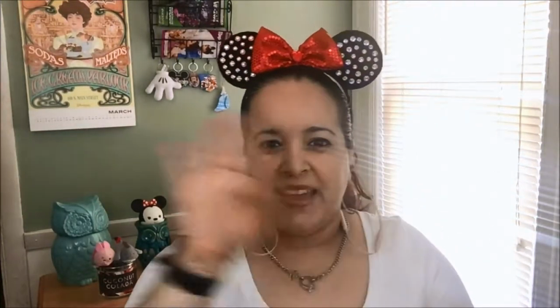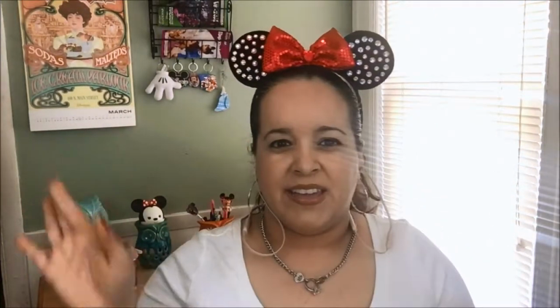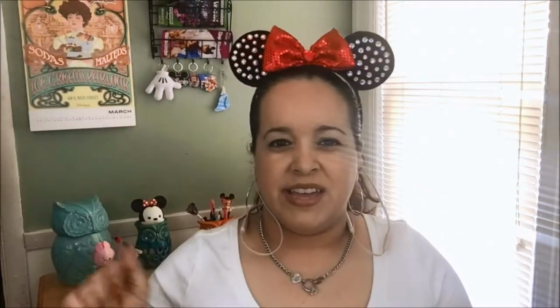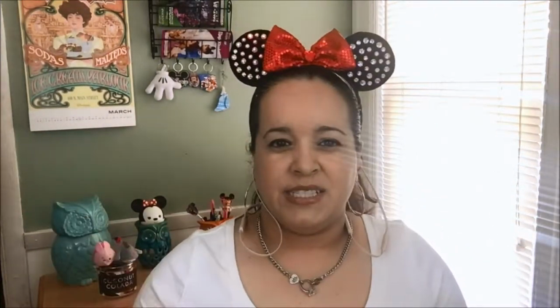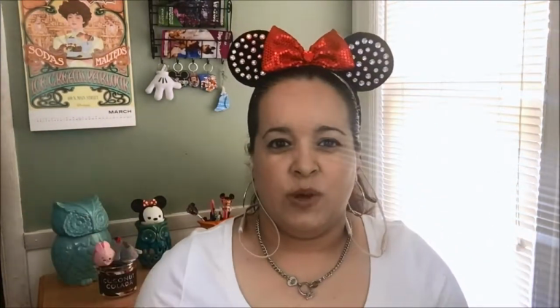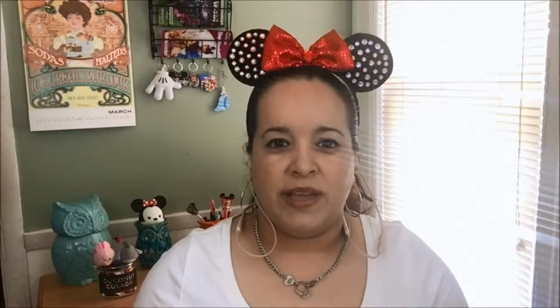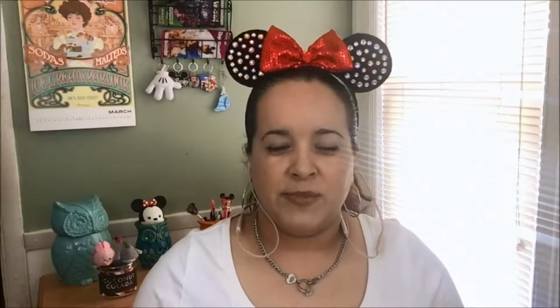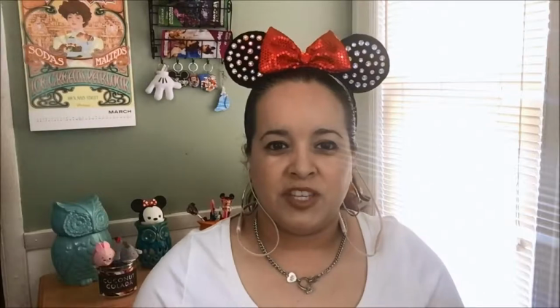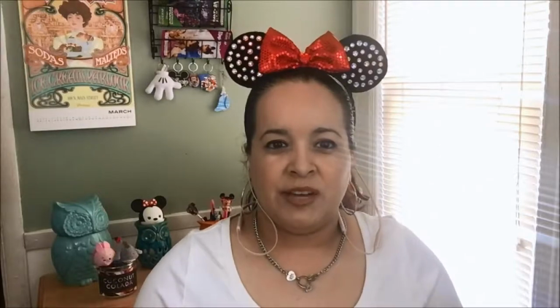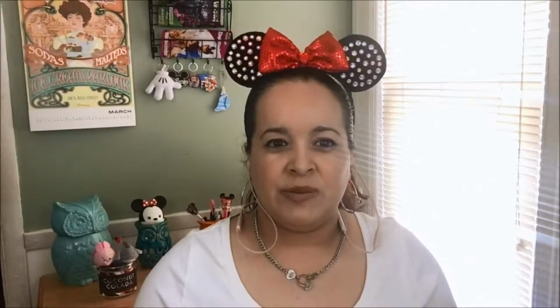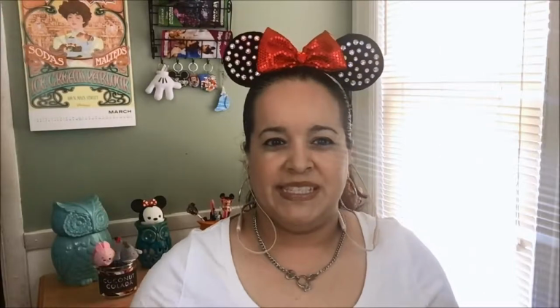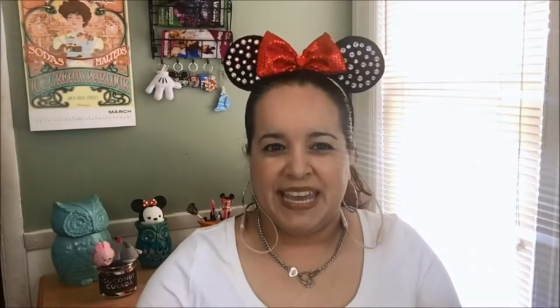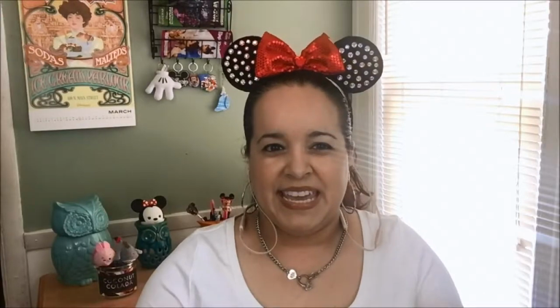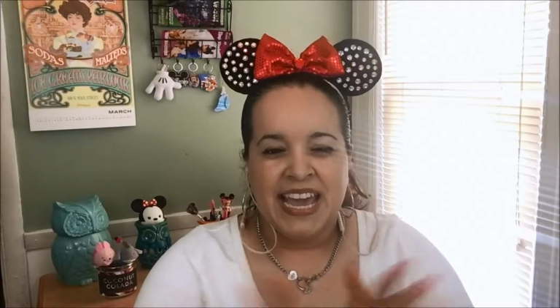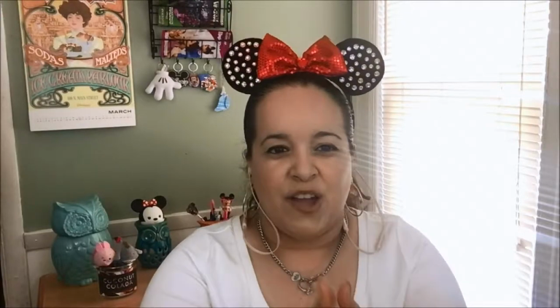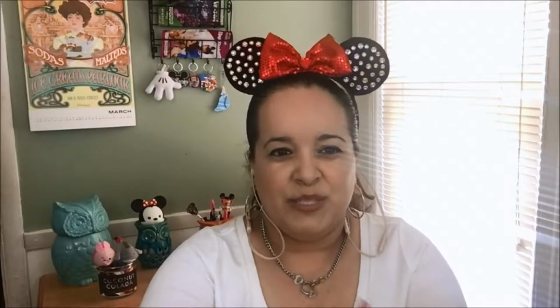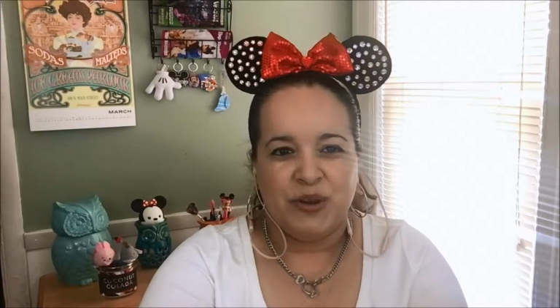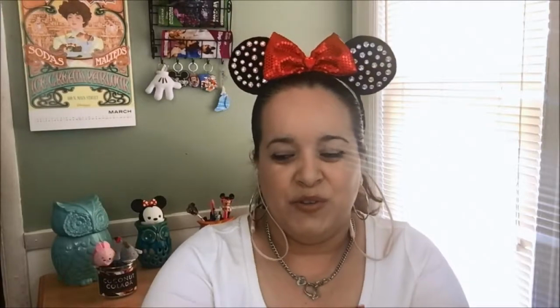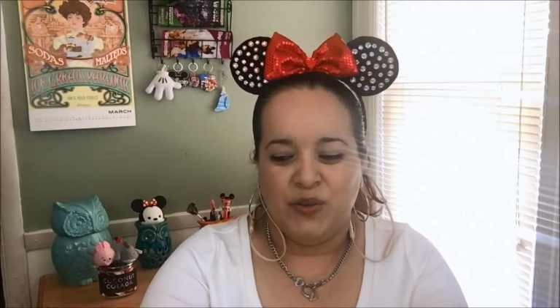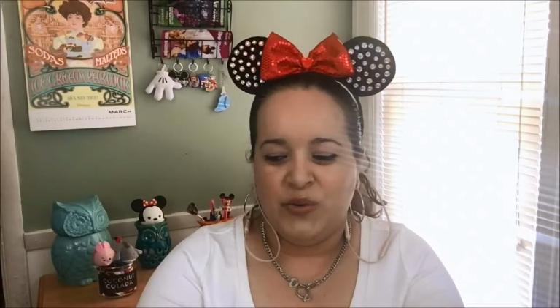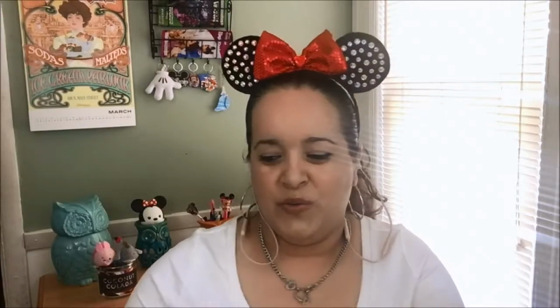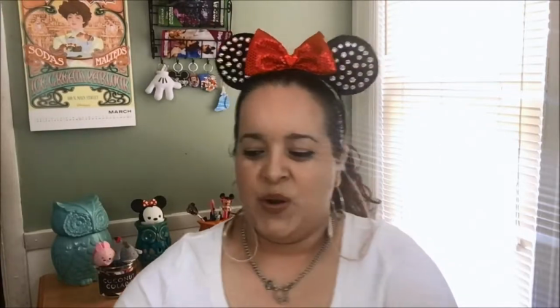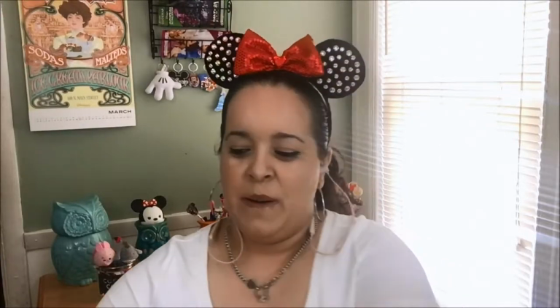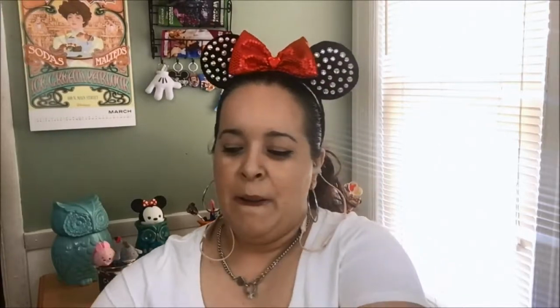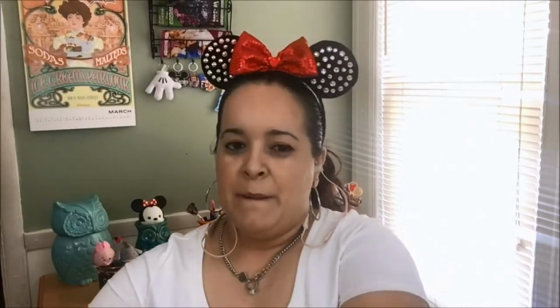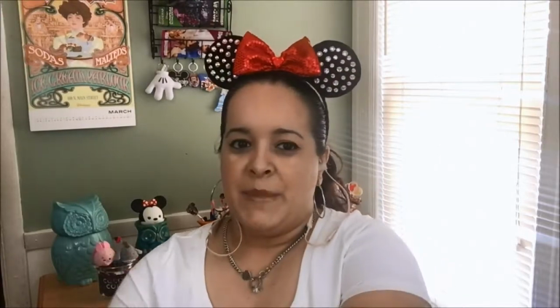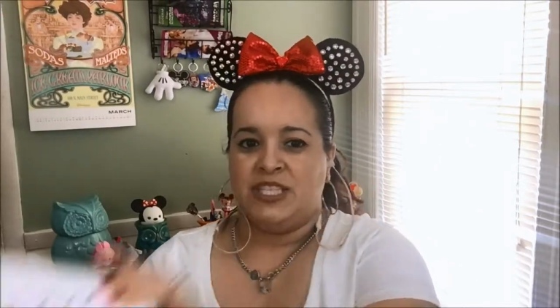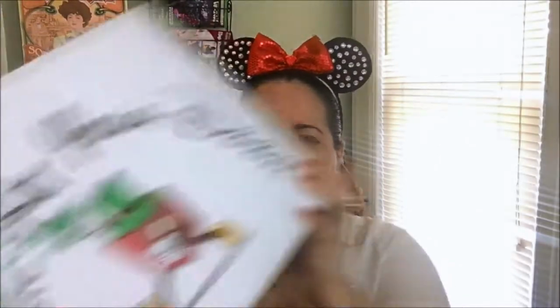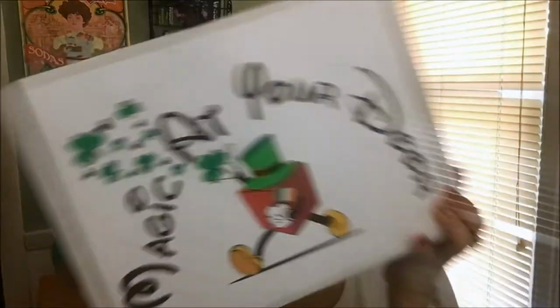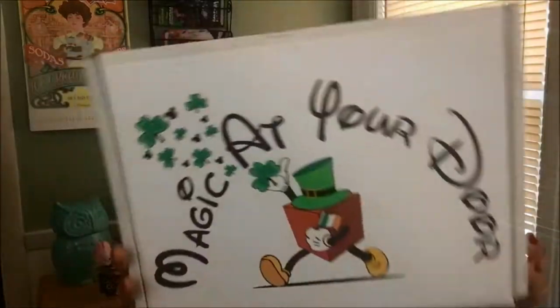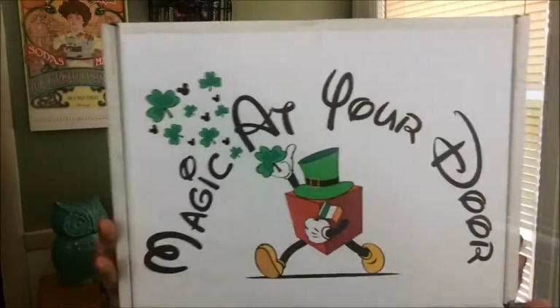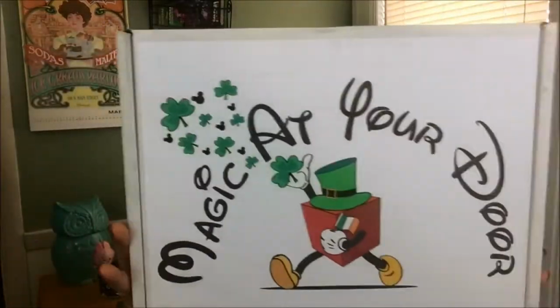Hi you guys and welcome back to my channel! Today I'll be doing a review for Magic at Your Door.